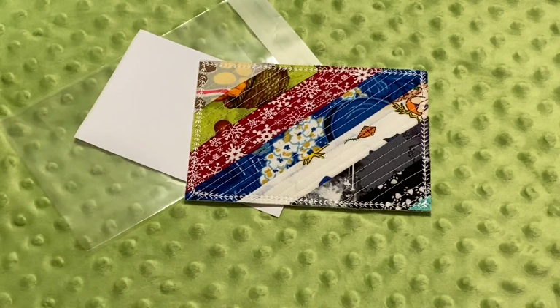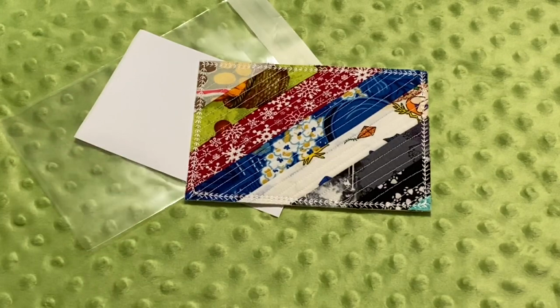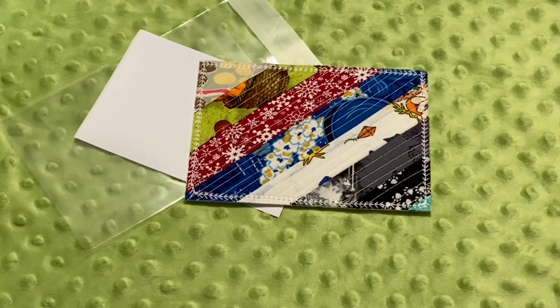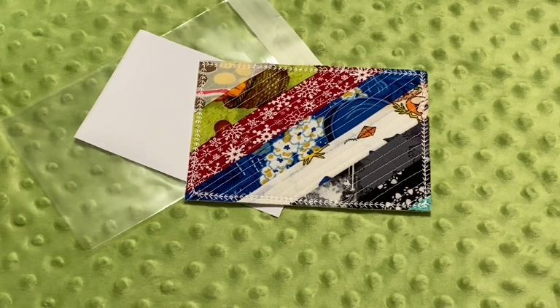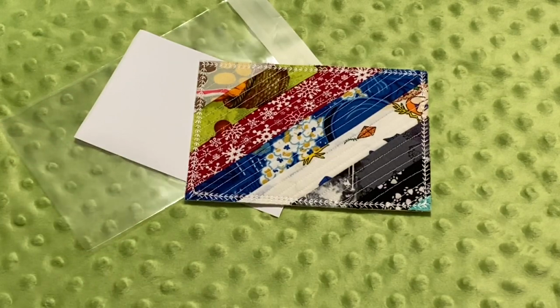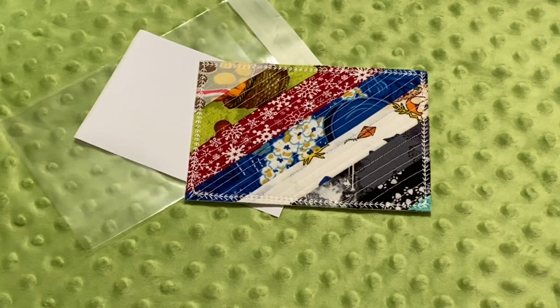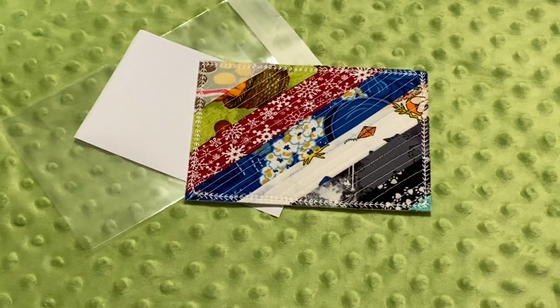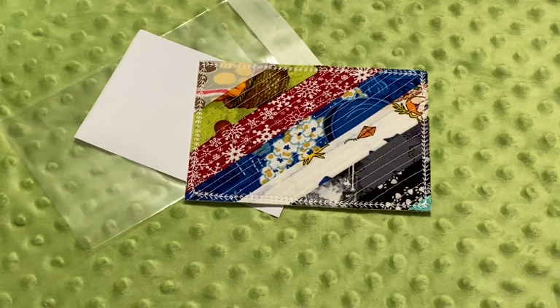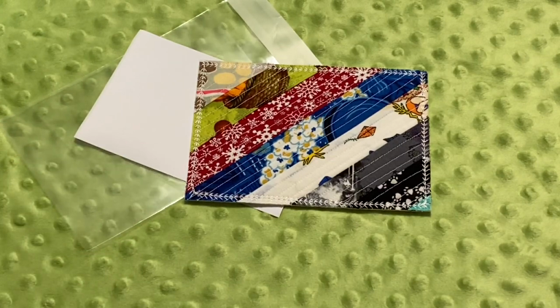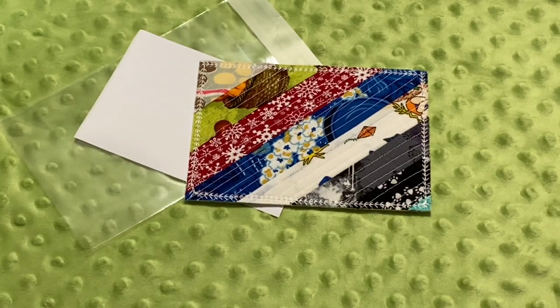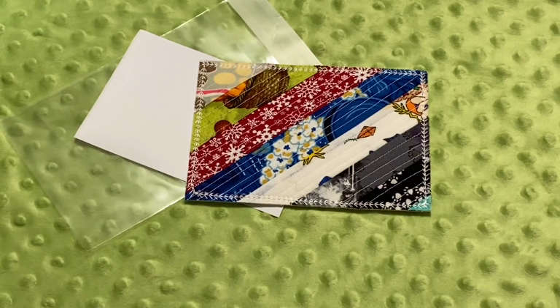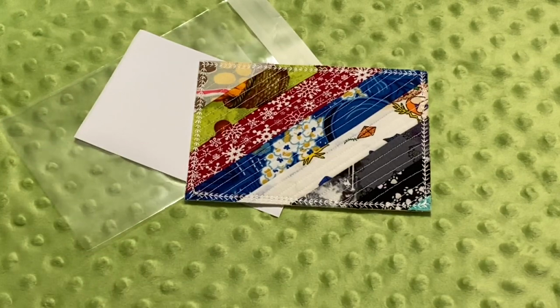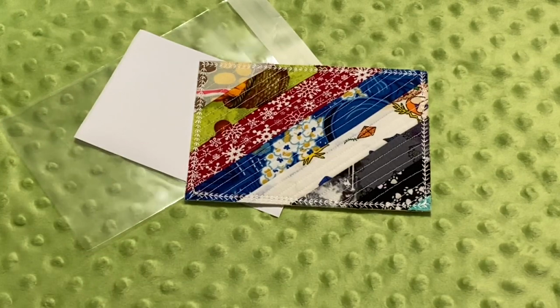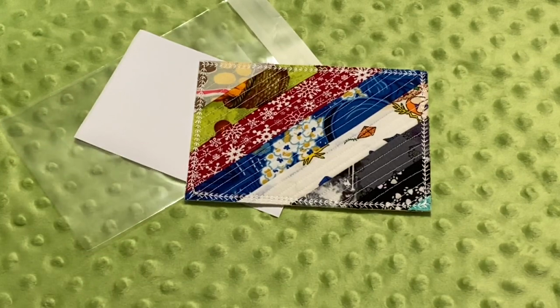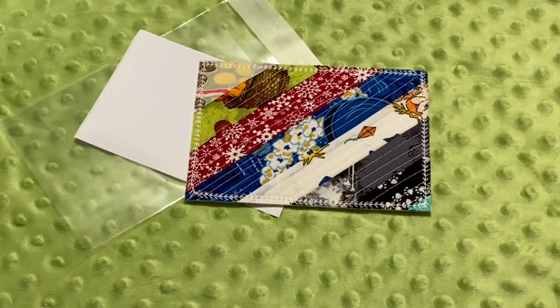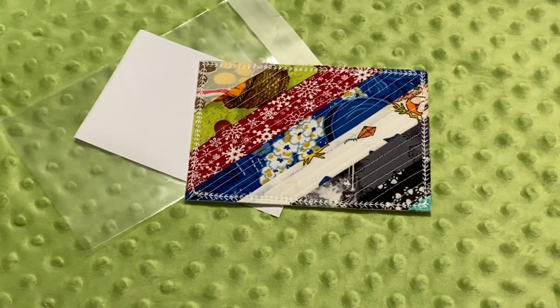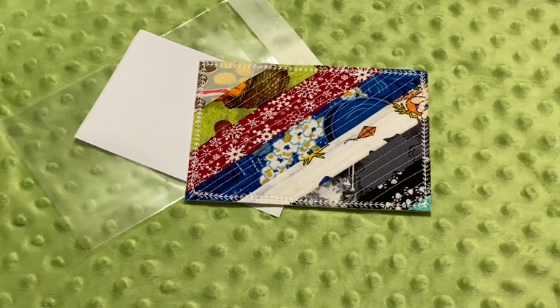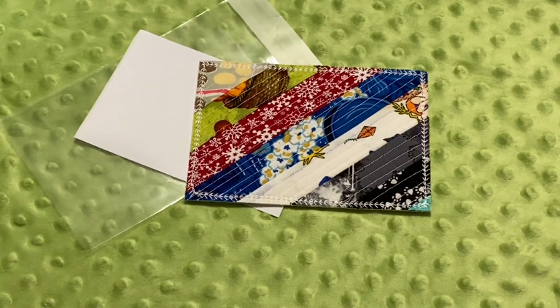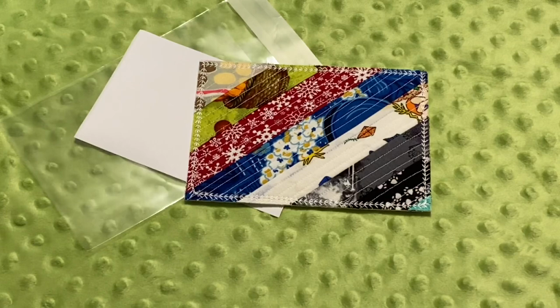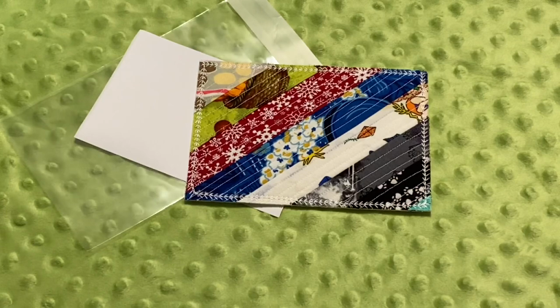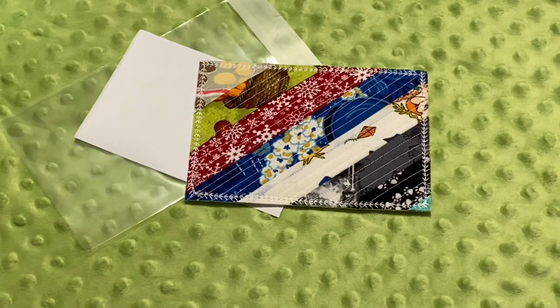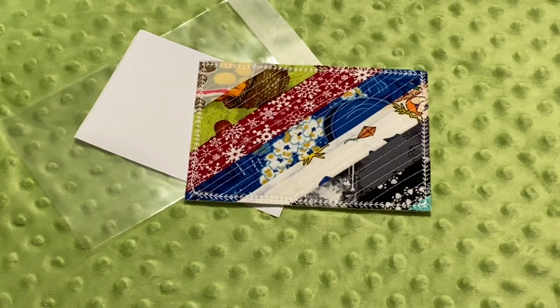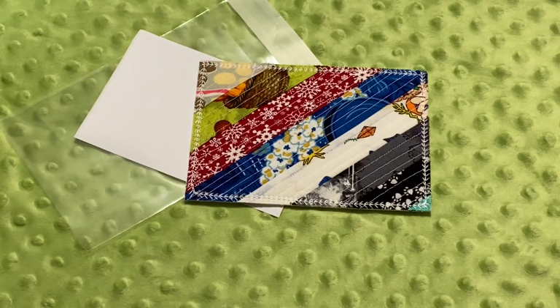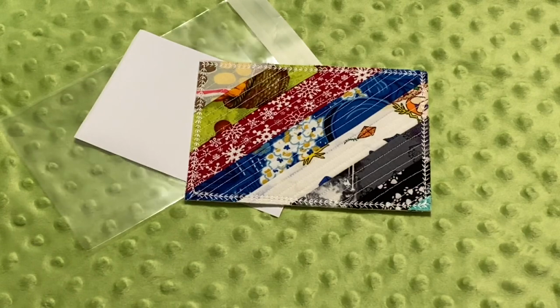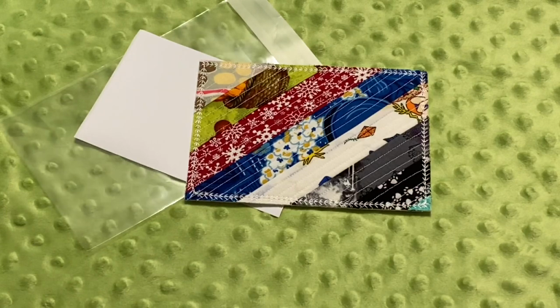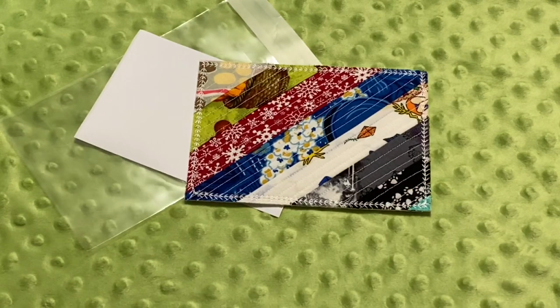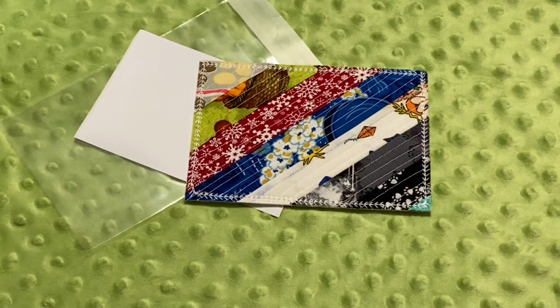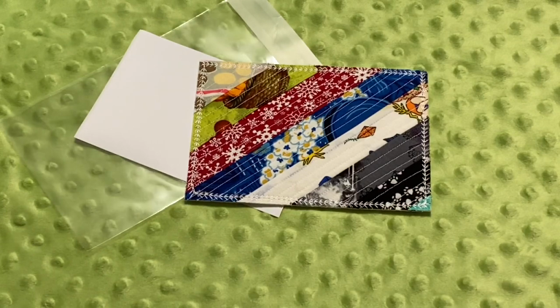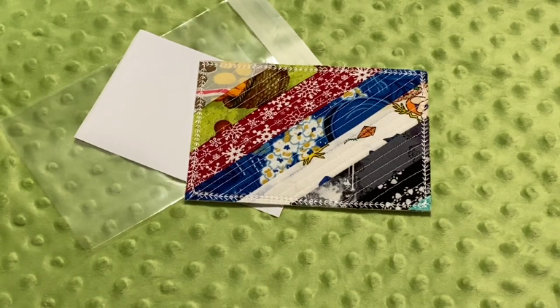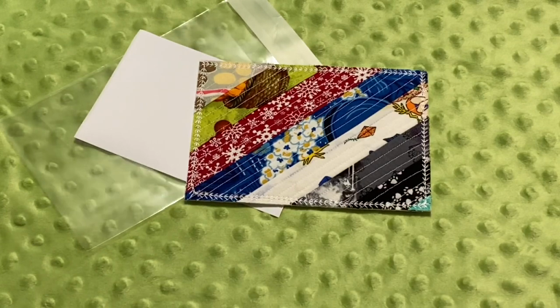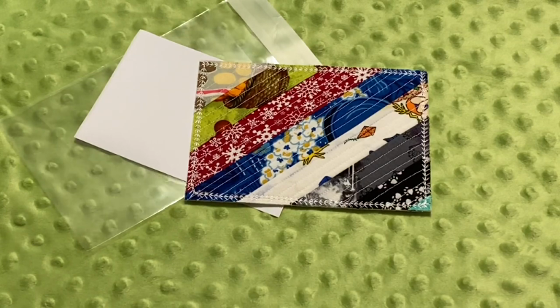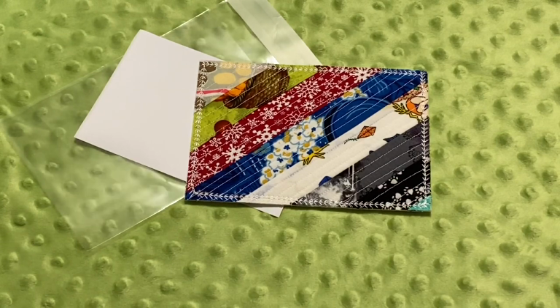Hey guys, it's Robin R. Silent Crafts, and welcome to my craft room. Today I want to talk about mailing fabric postcards.